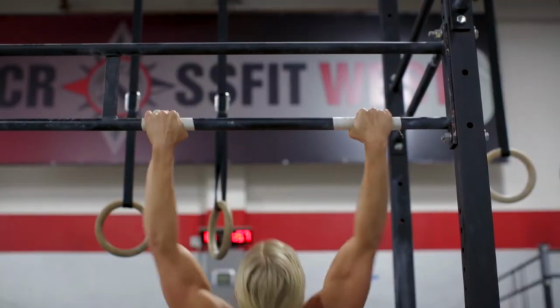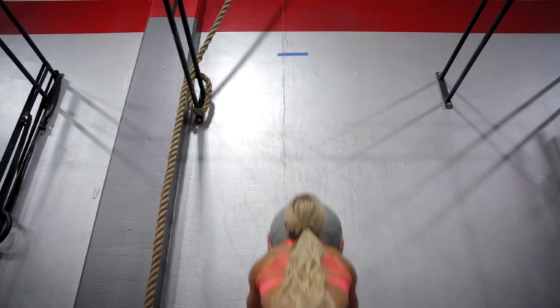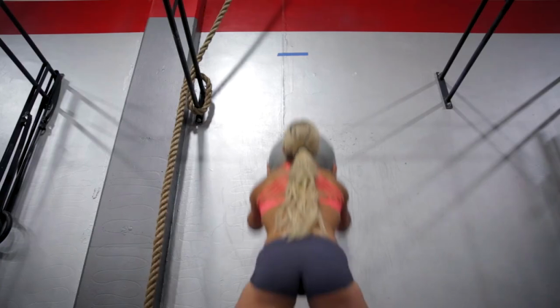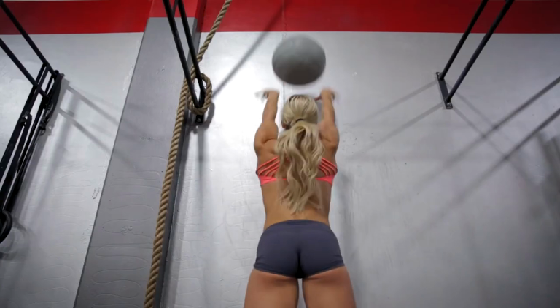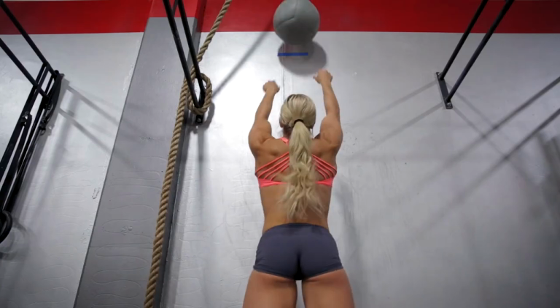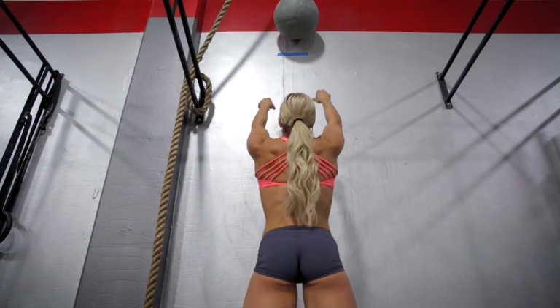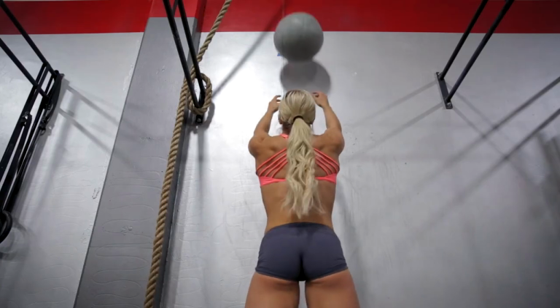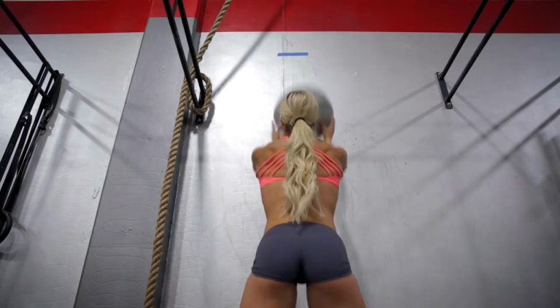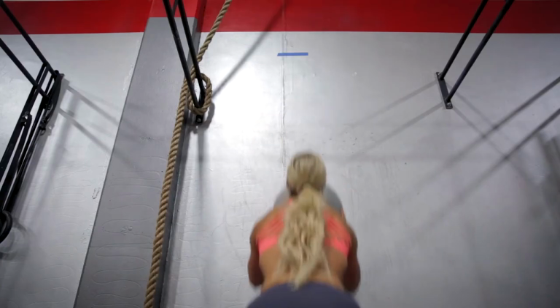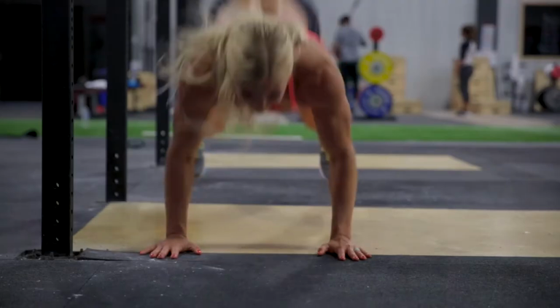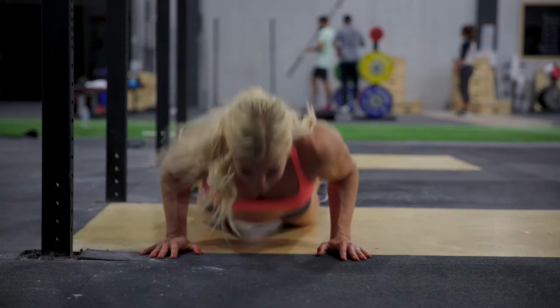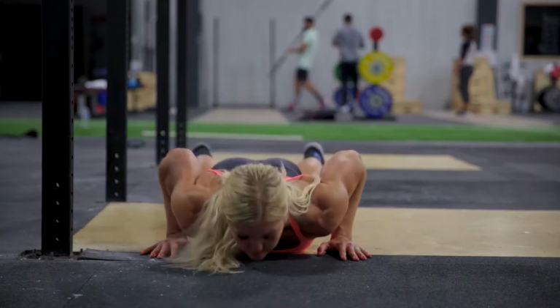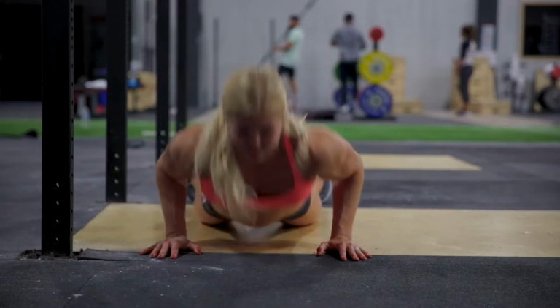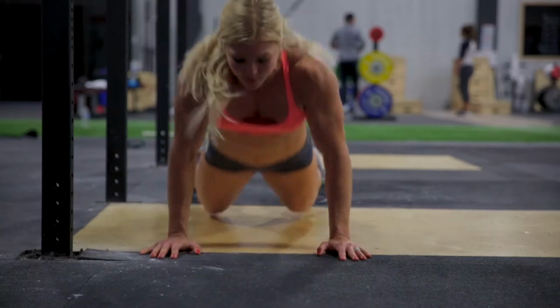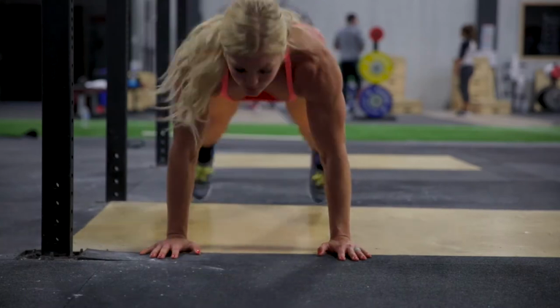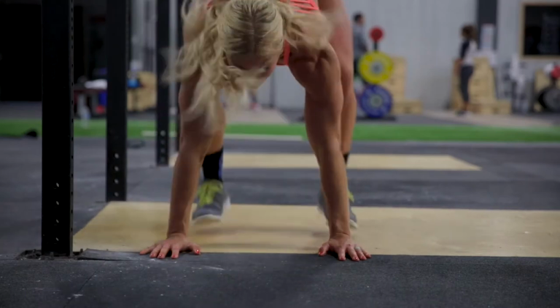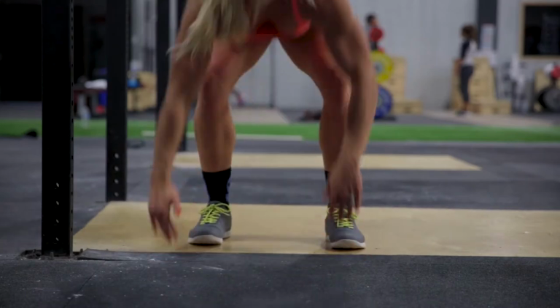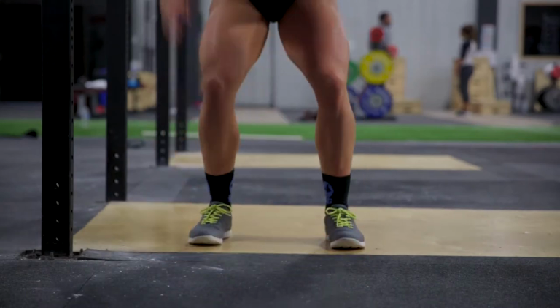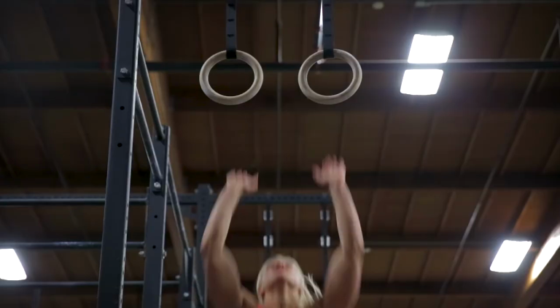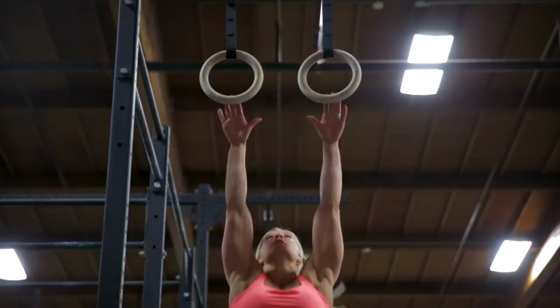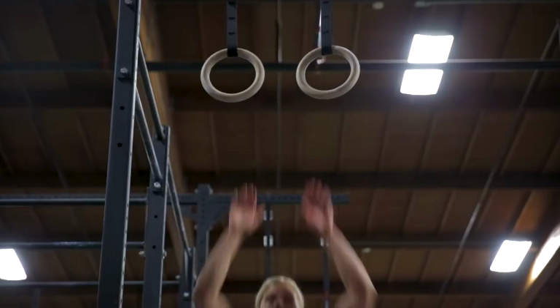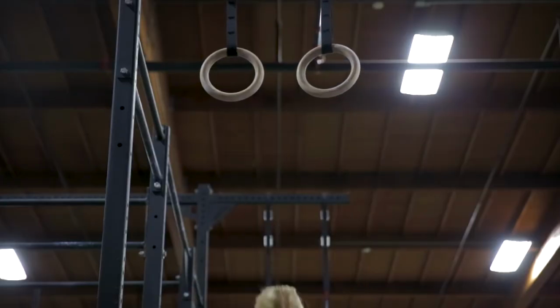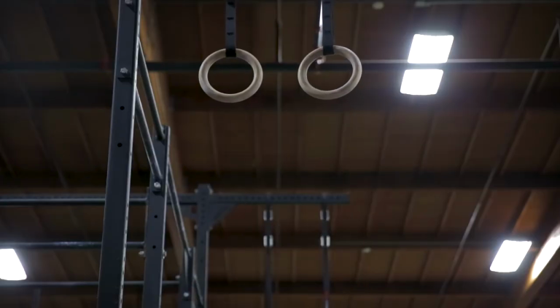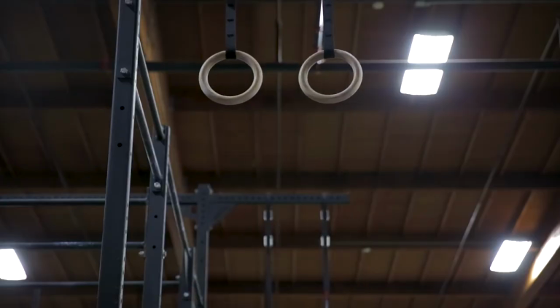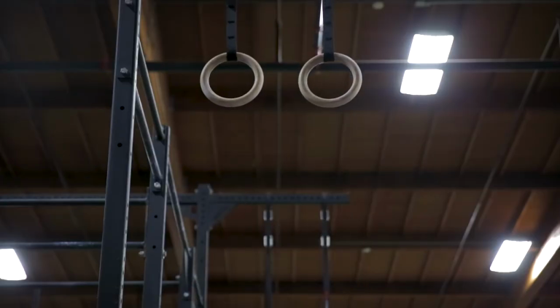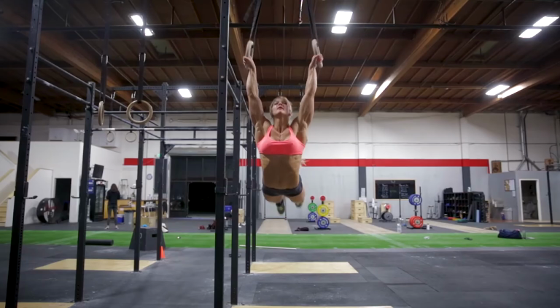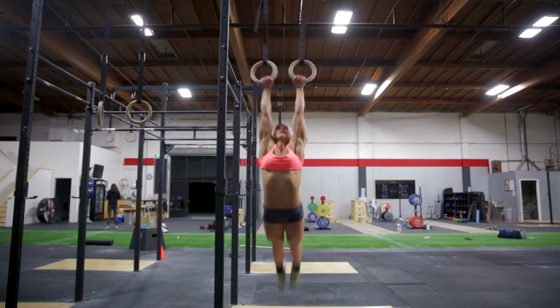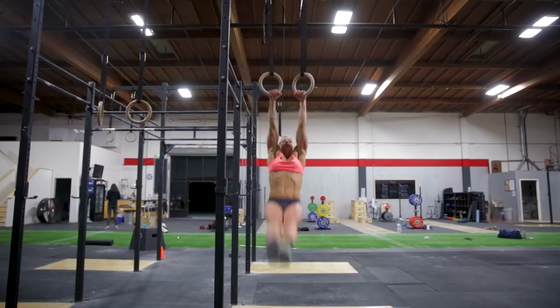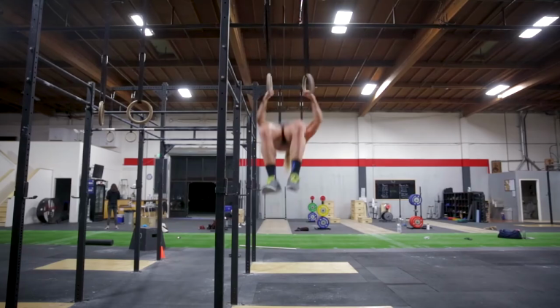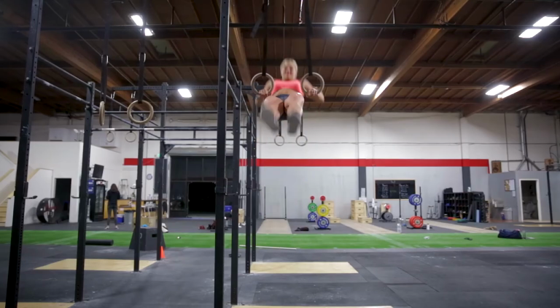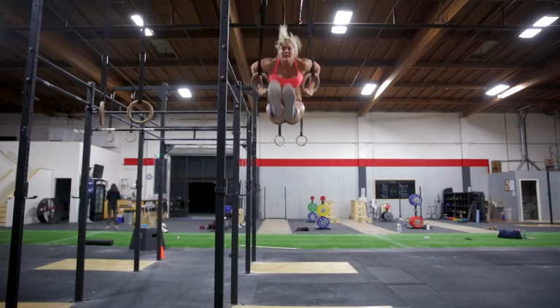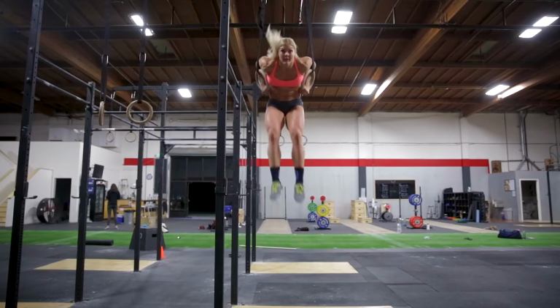The 2016 AOC Week 3 workout is performed in two parts, 3A and 3B.